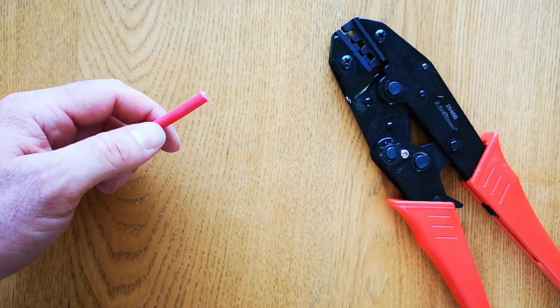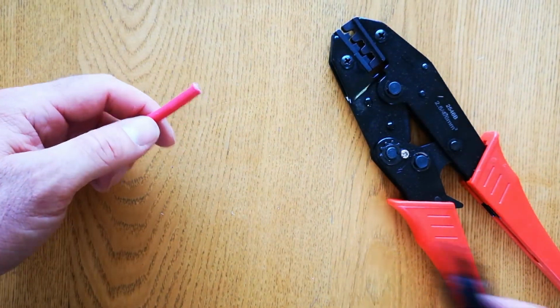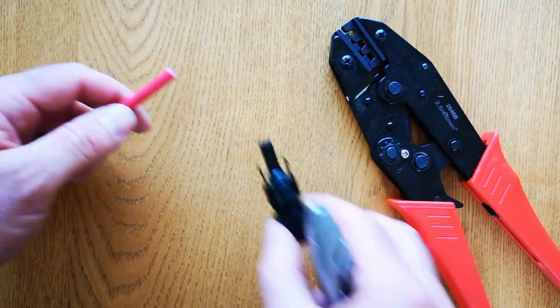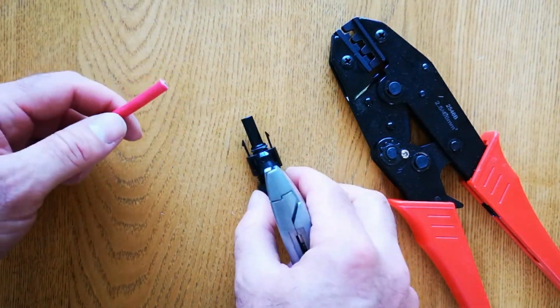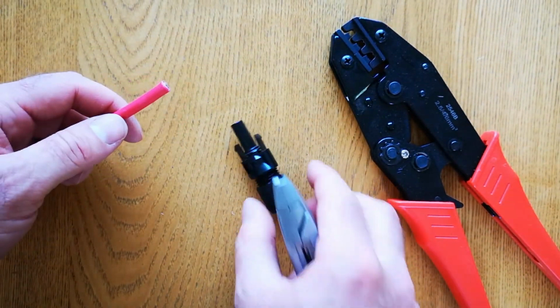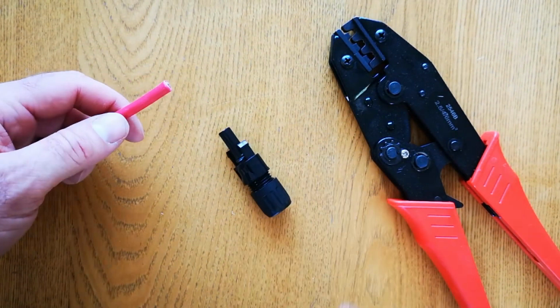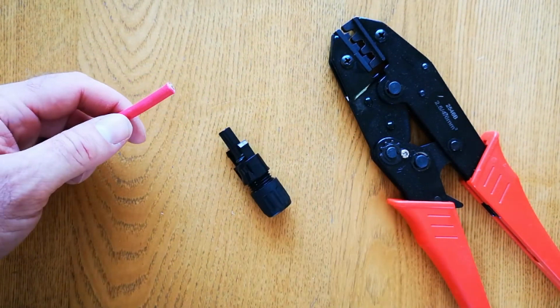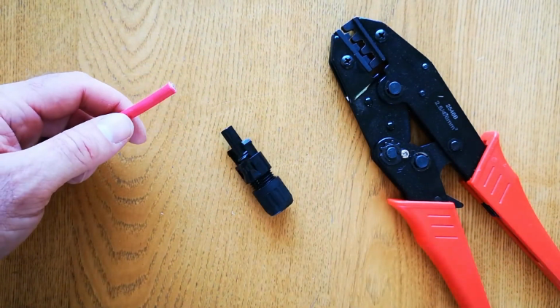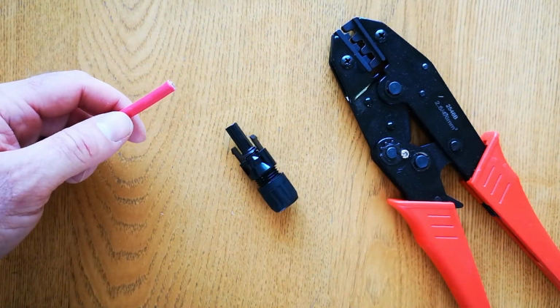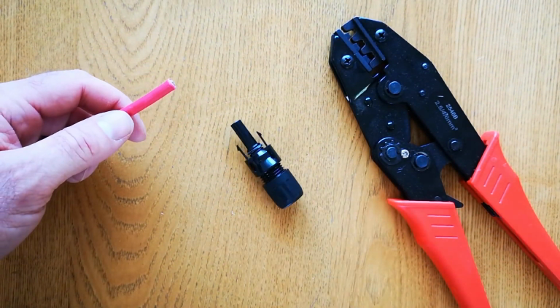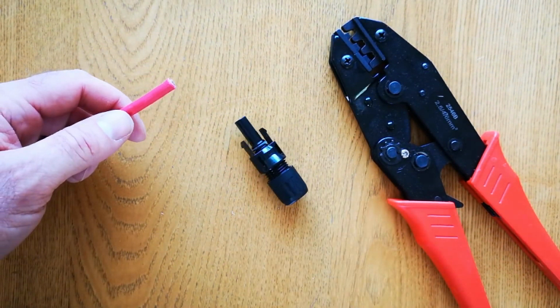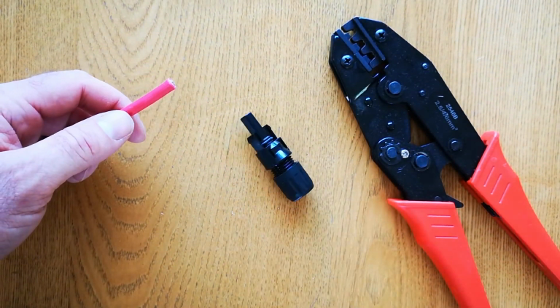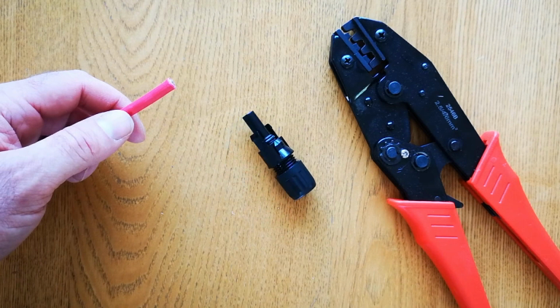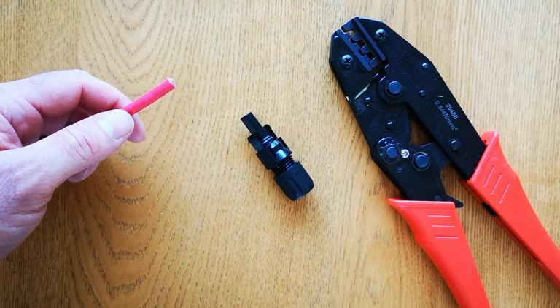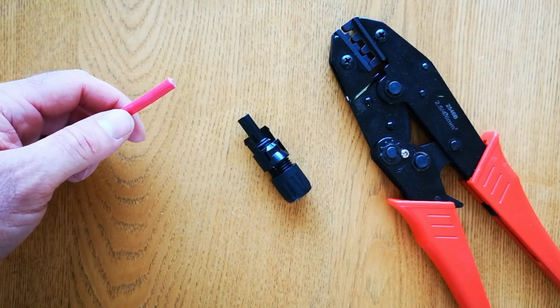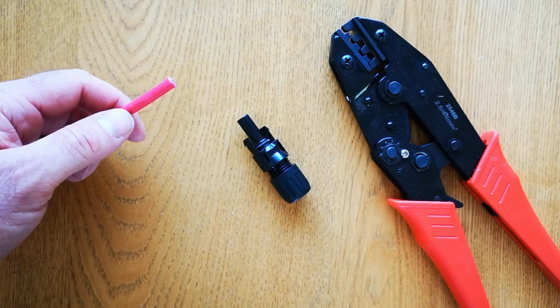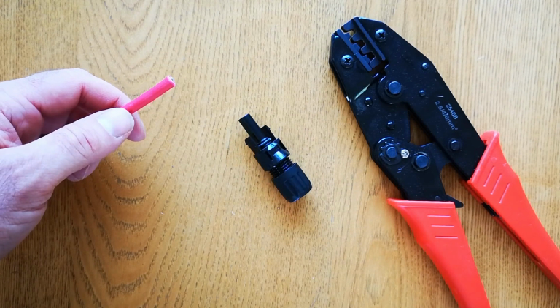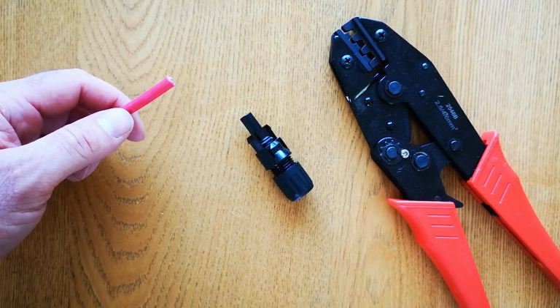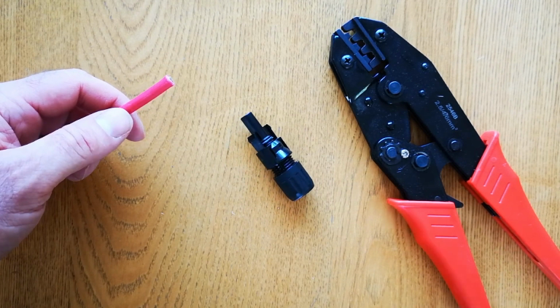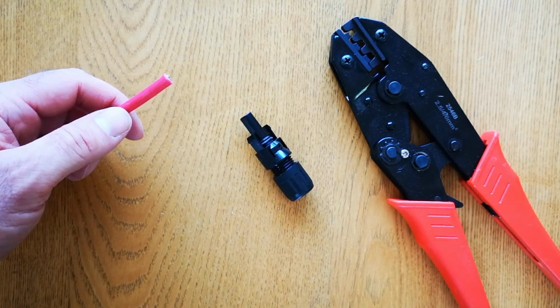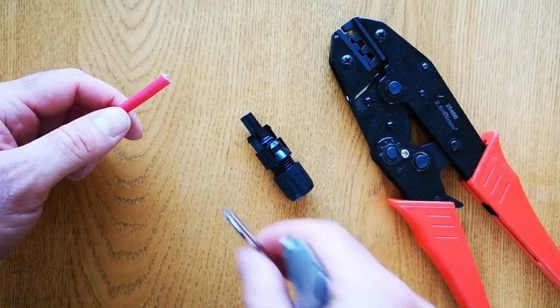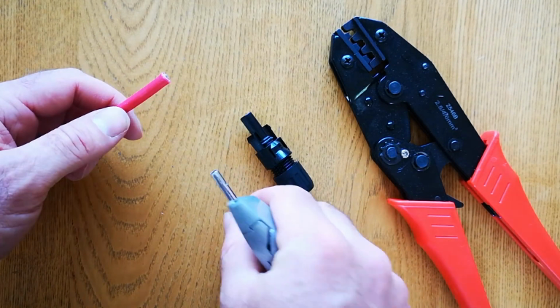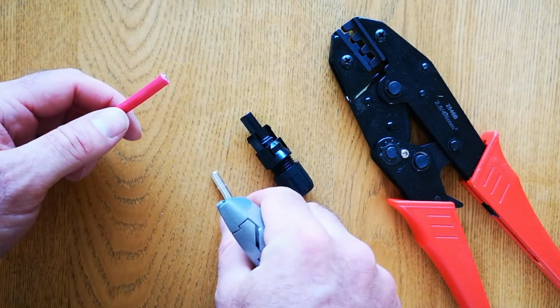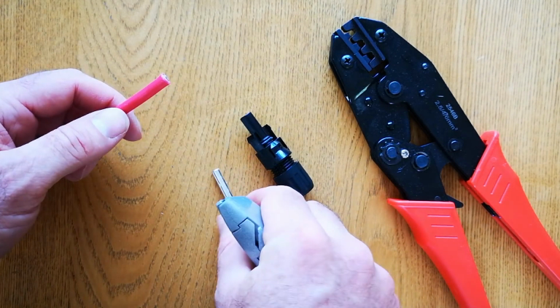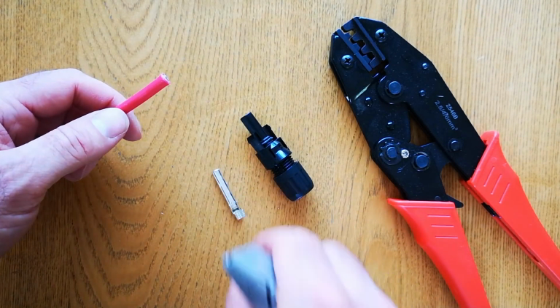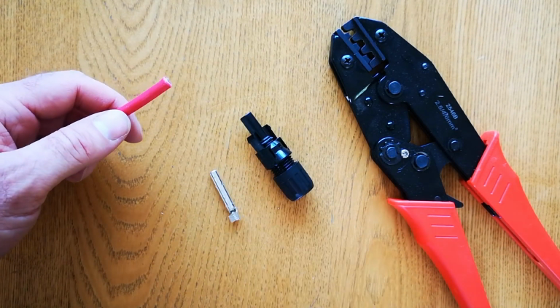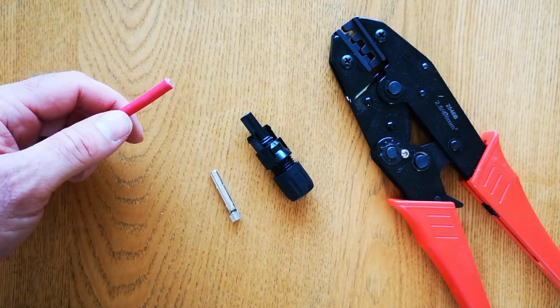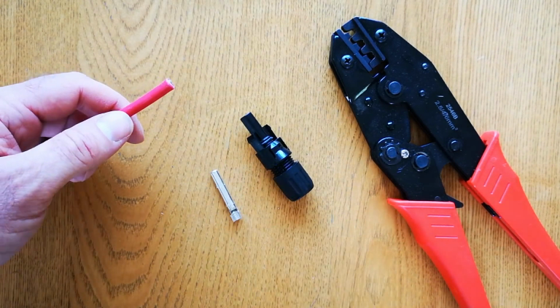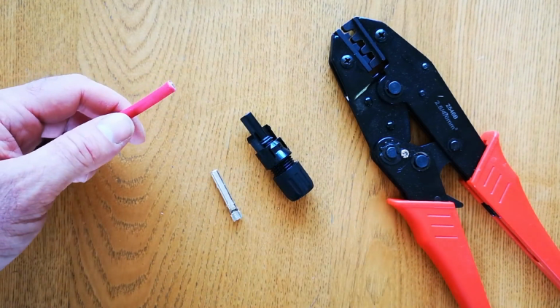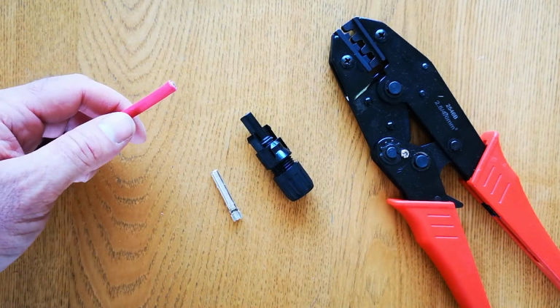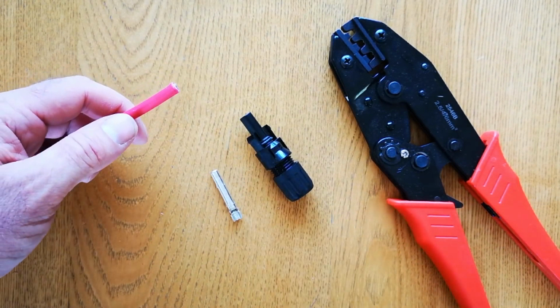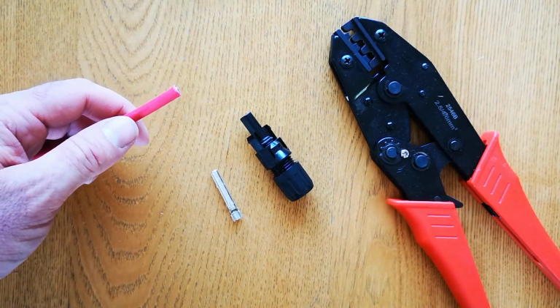This is the MC4 connector, and you'll also be needing the part to crimp on.